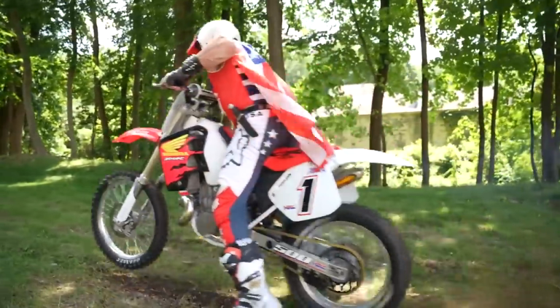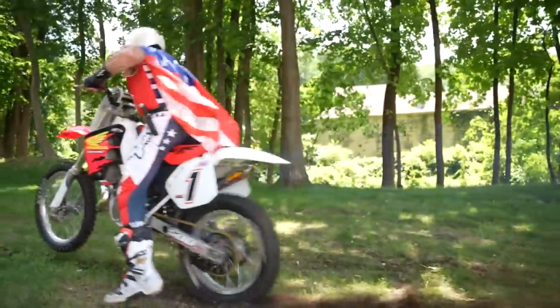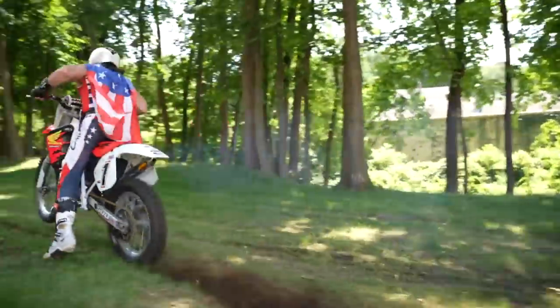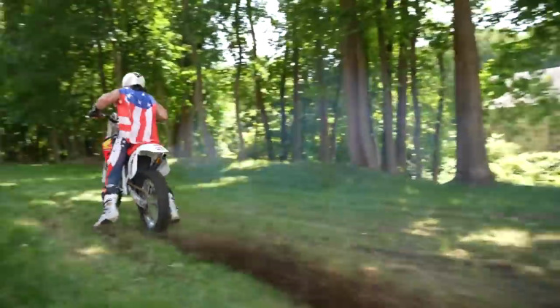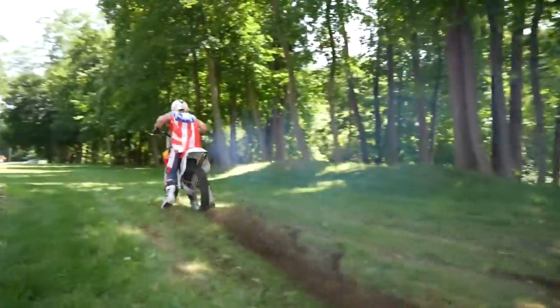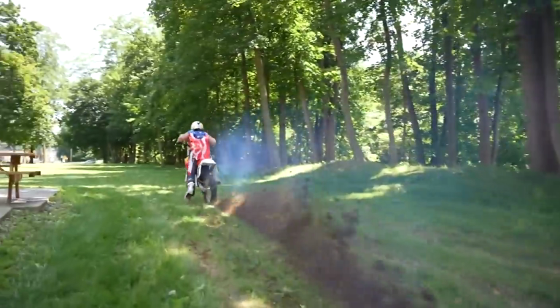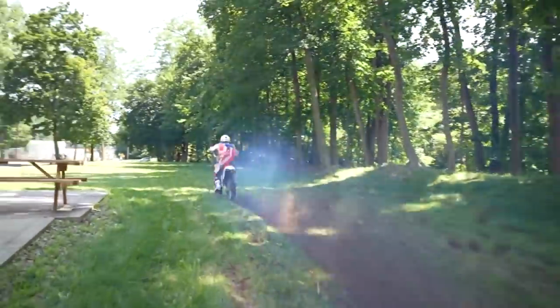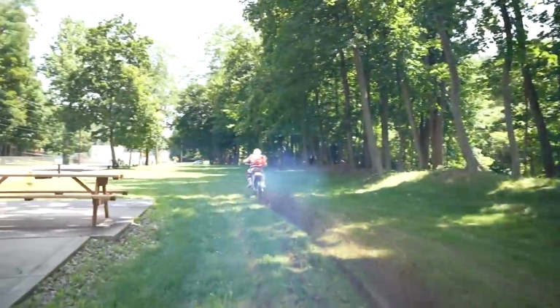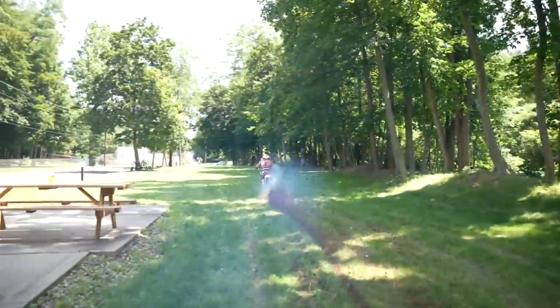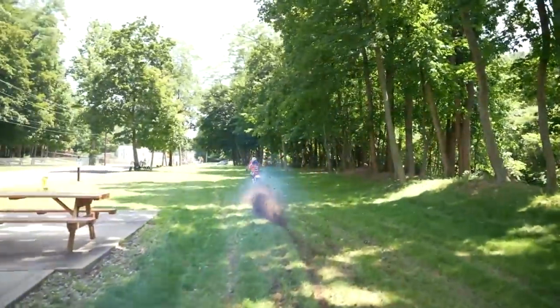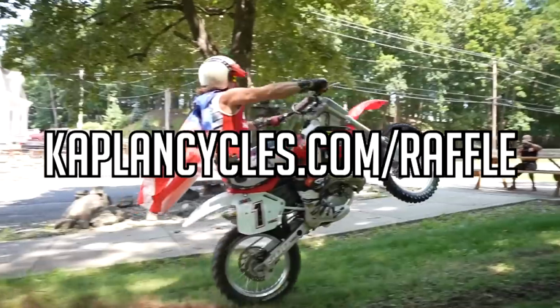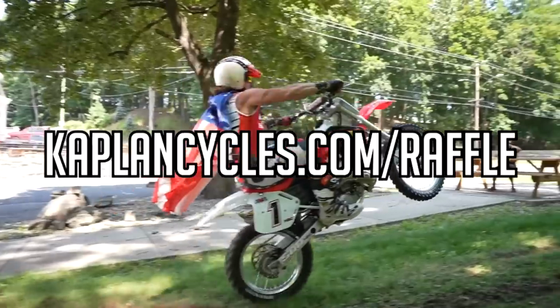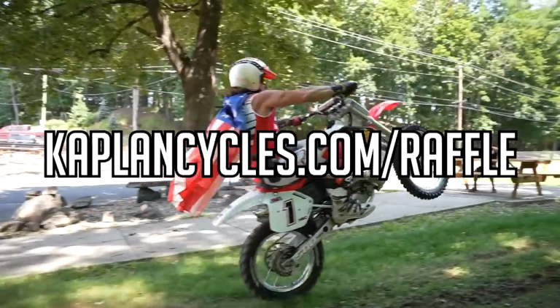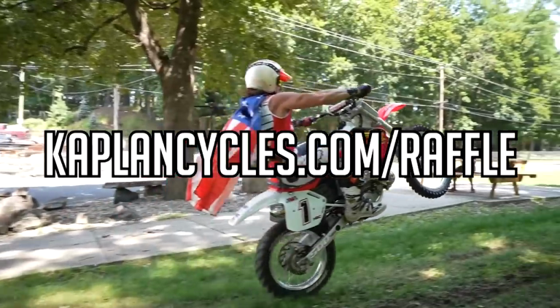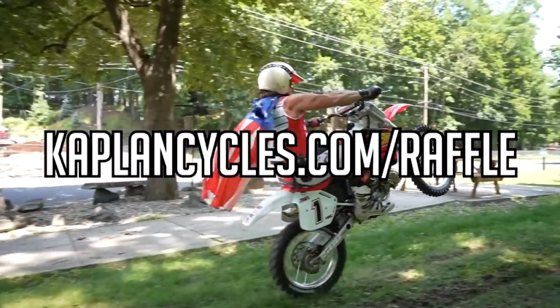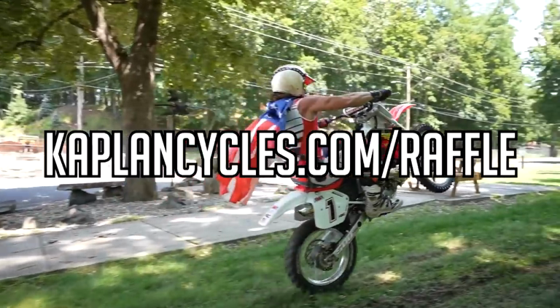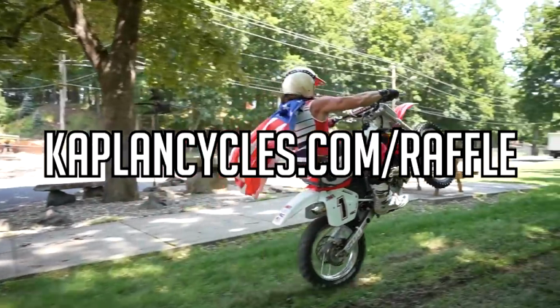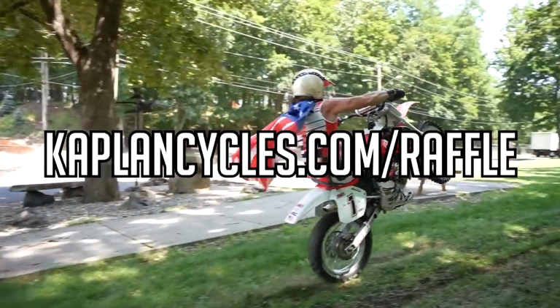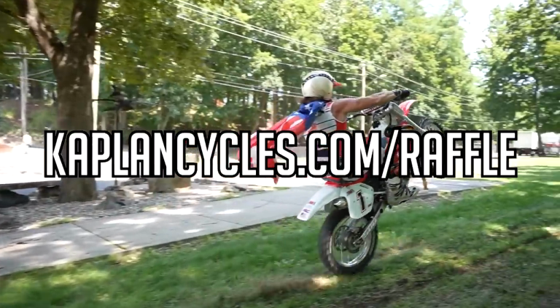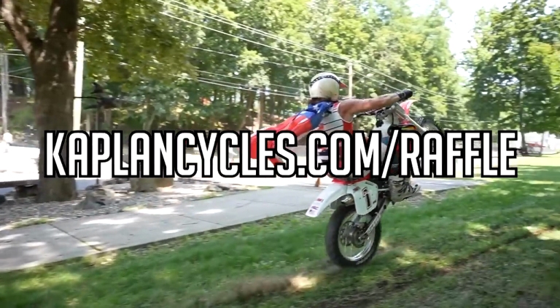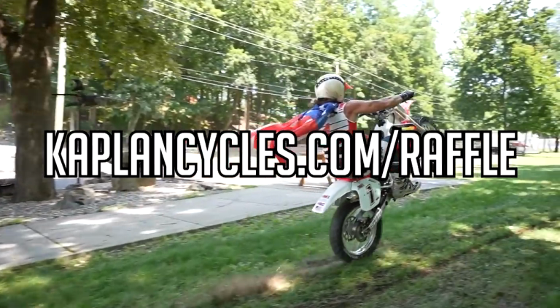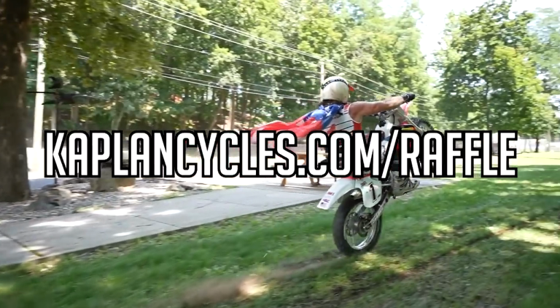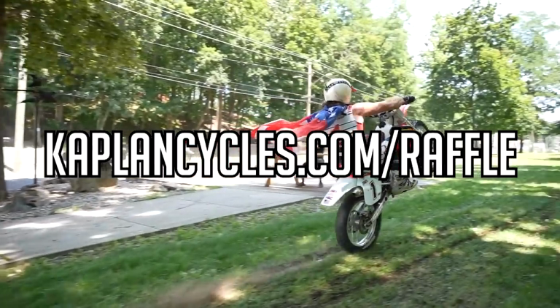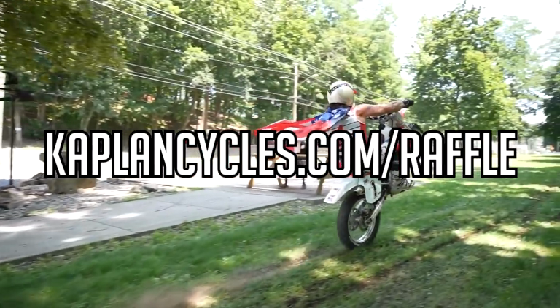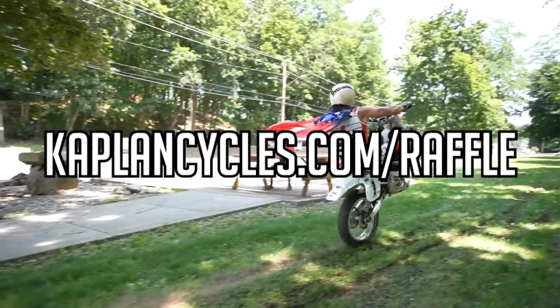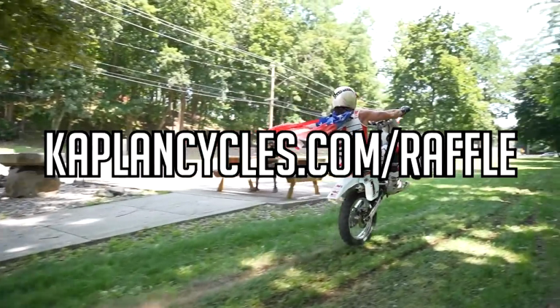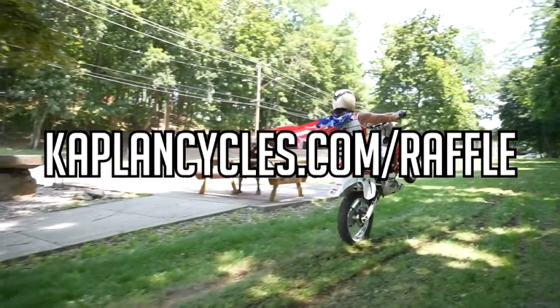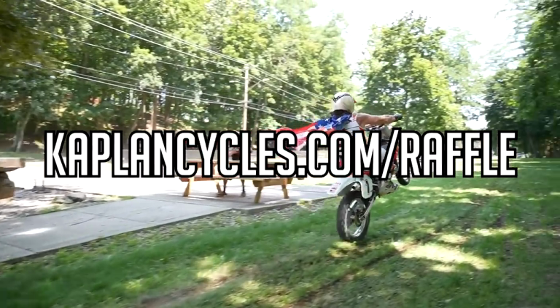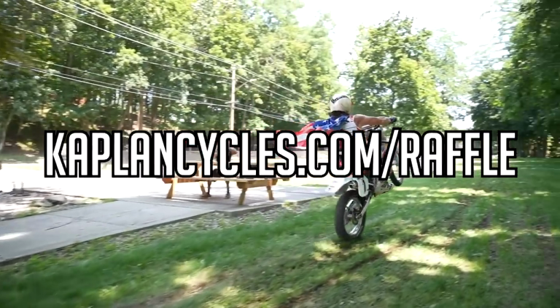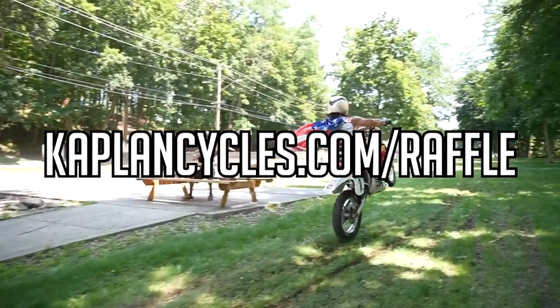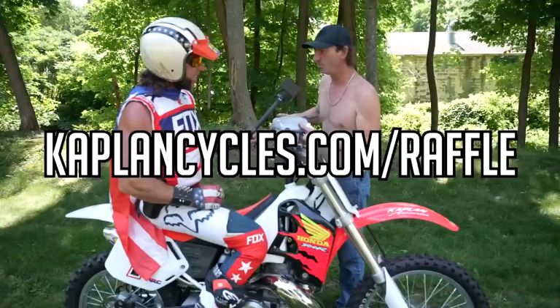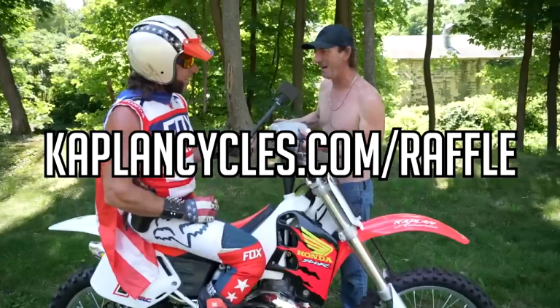You got one chance, you got one job. Go to KaplanCycles.com/raffle and you could win the Kaplan America CR500. Ripper.